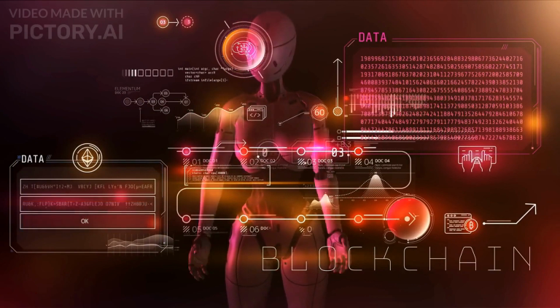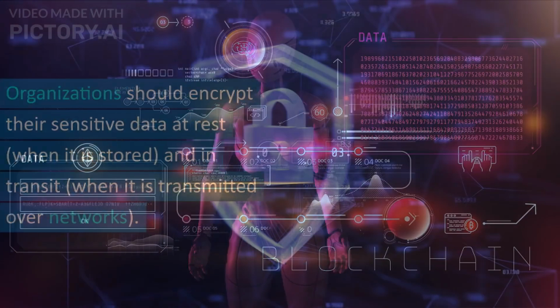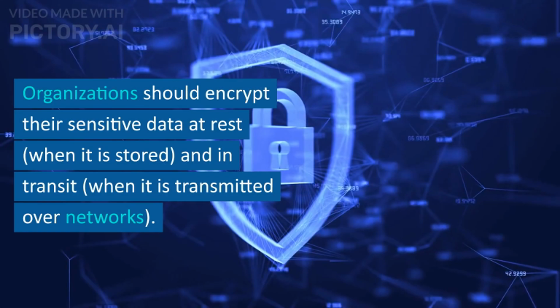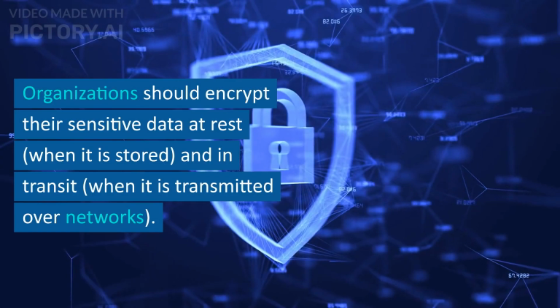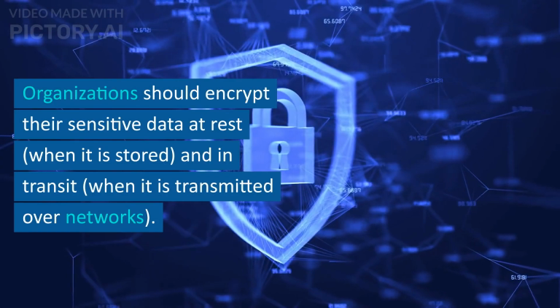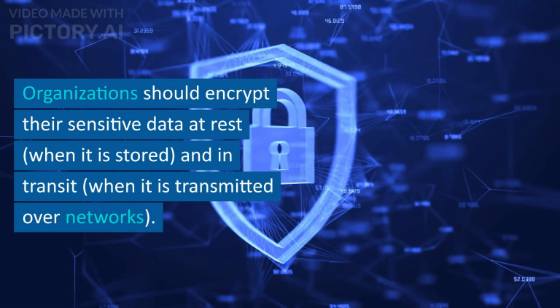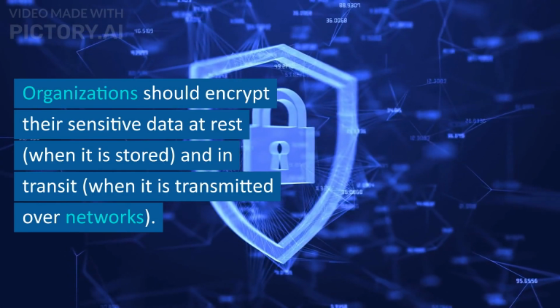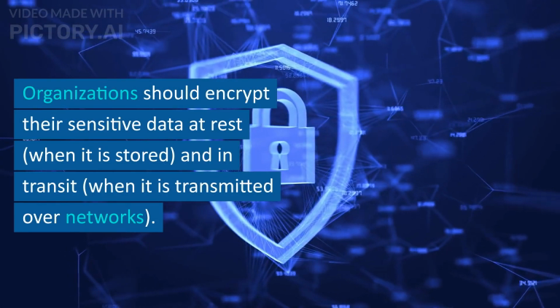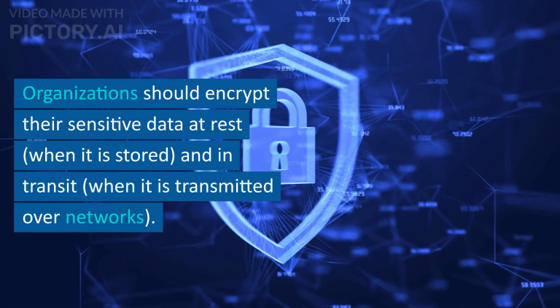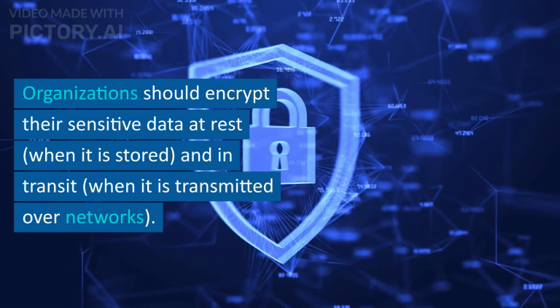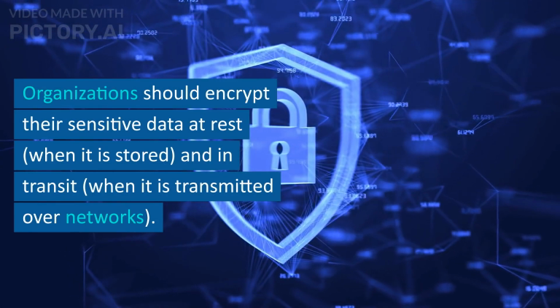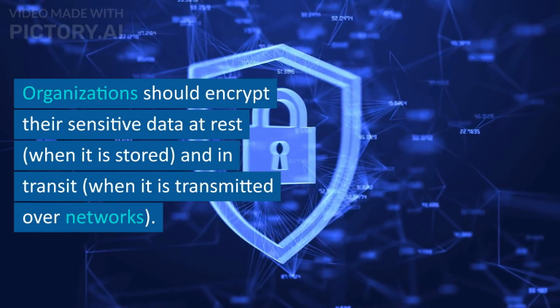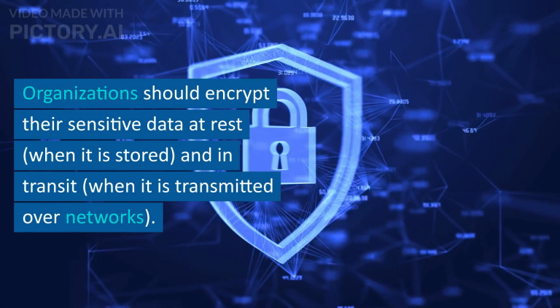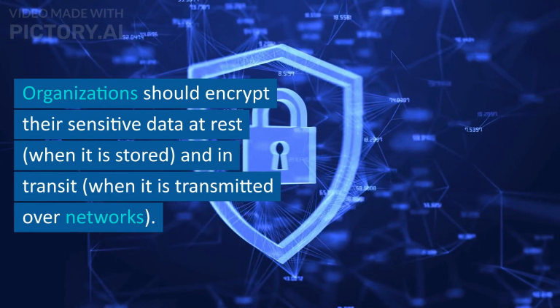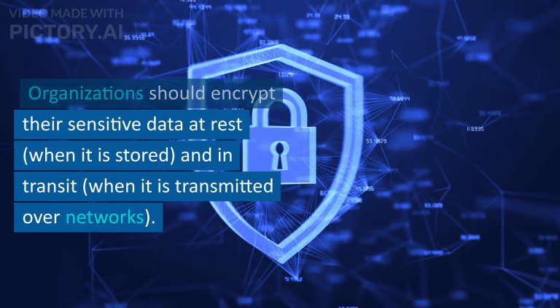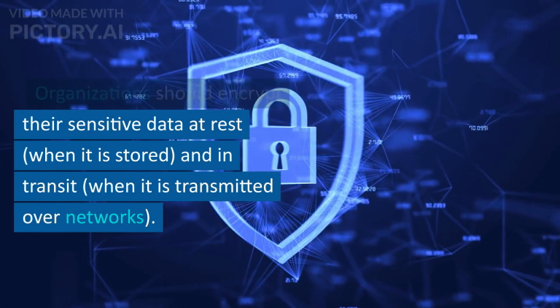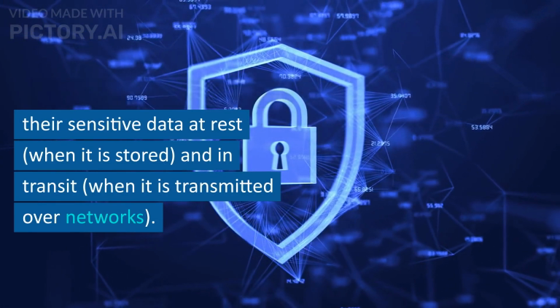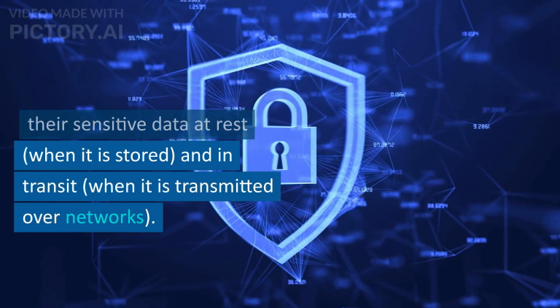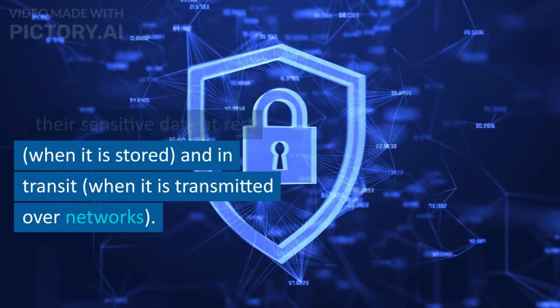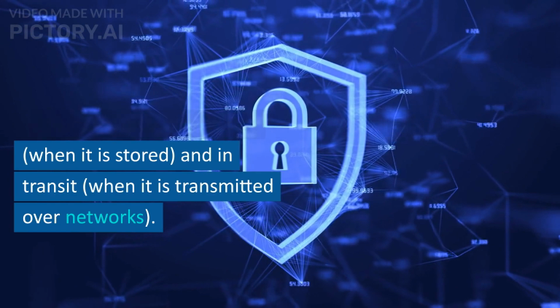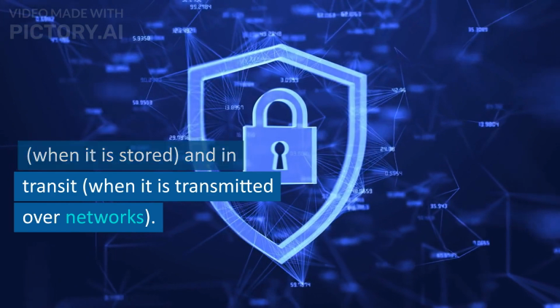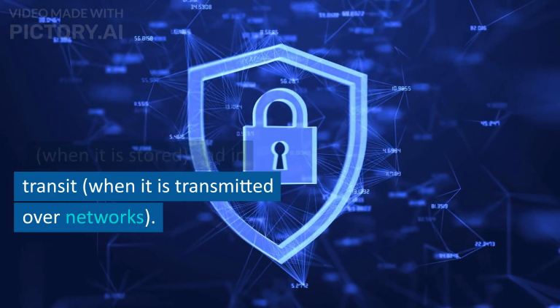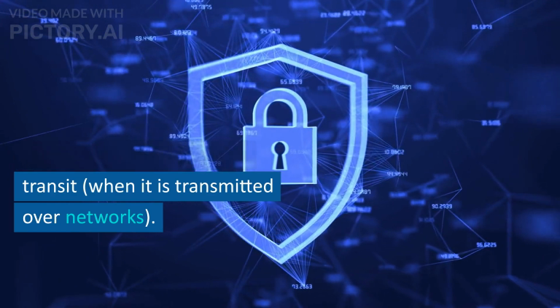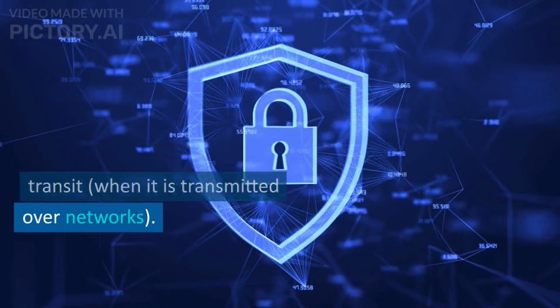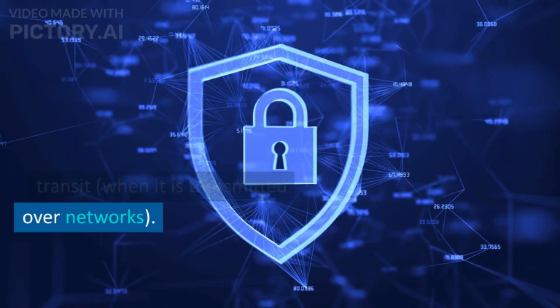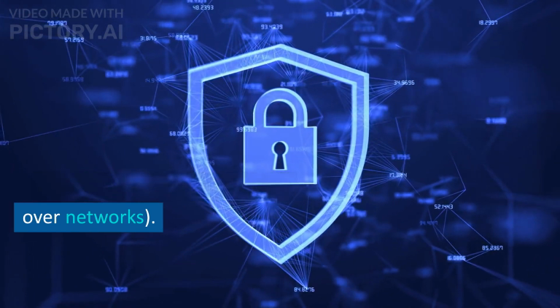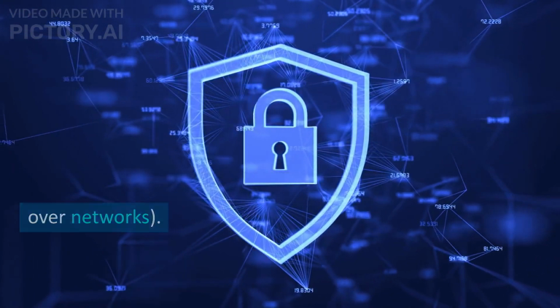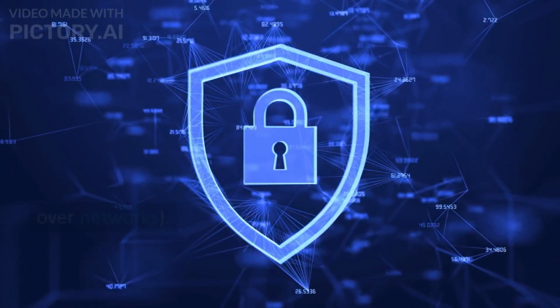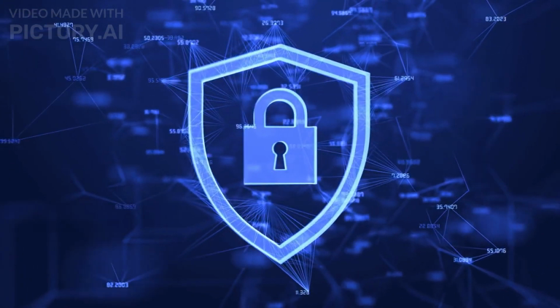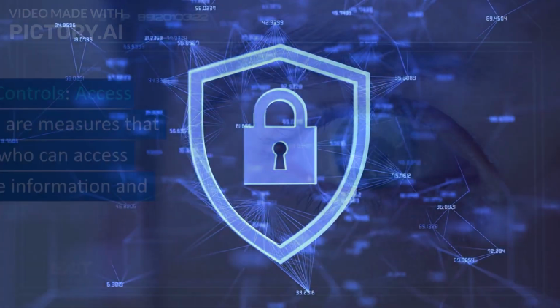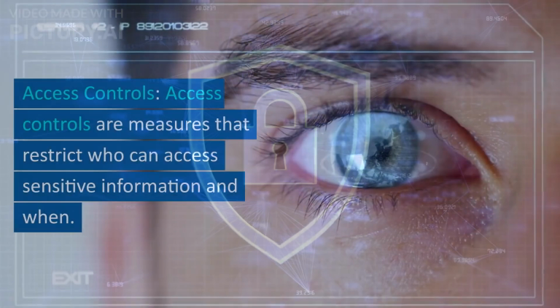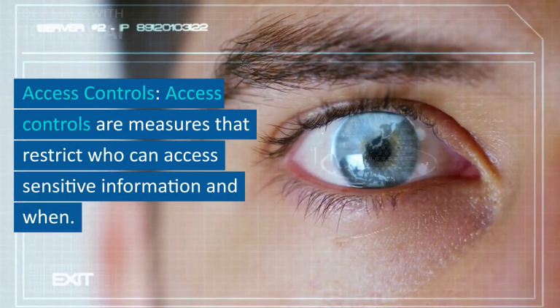Organizations should encrypt their sensitive data at rest, when it is stored, and in transit, when it is transmitted over networks.